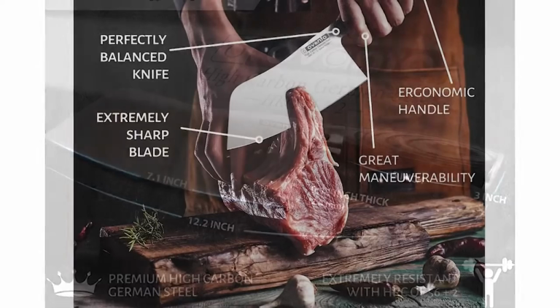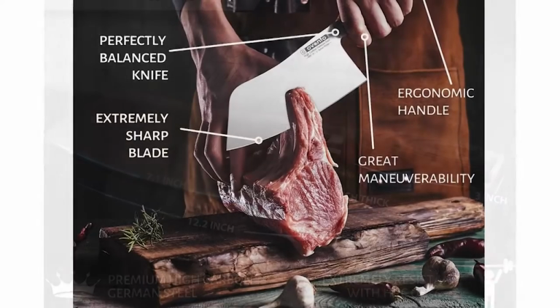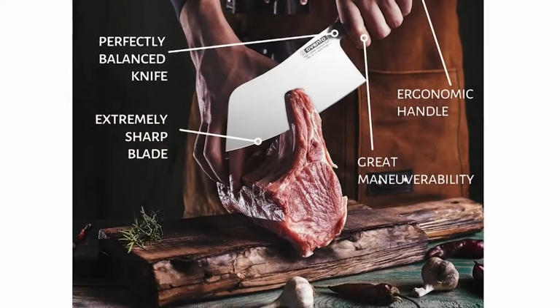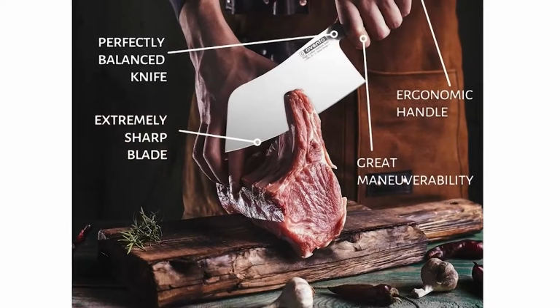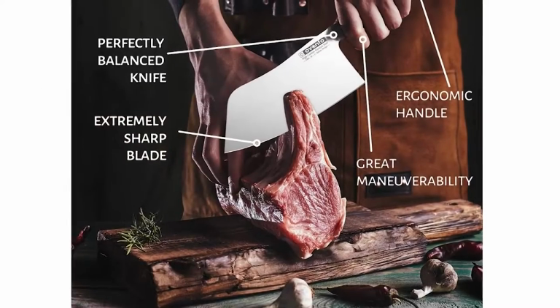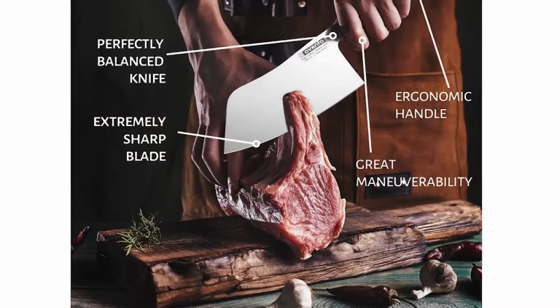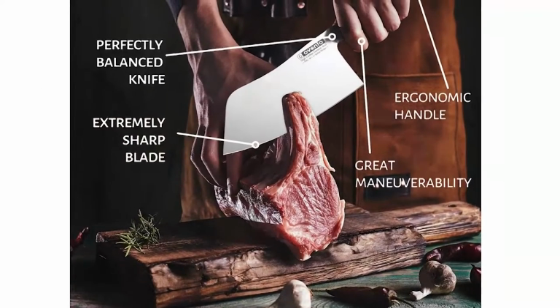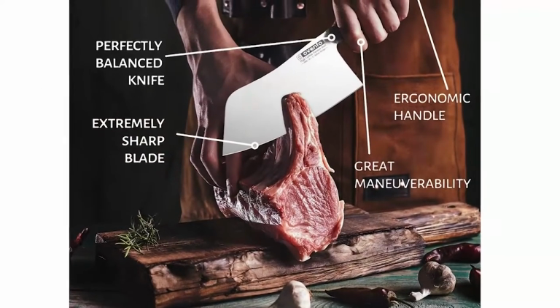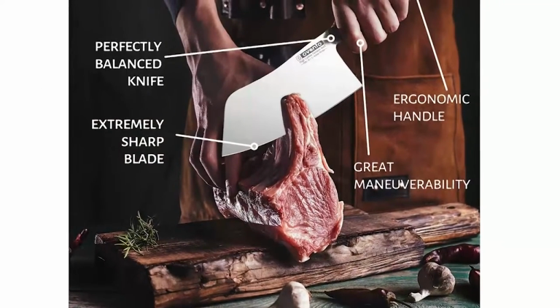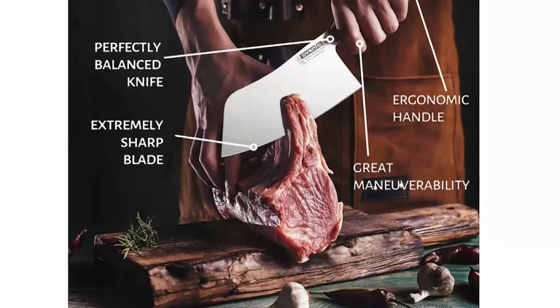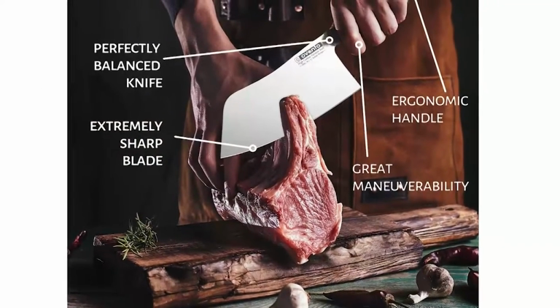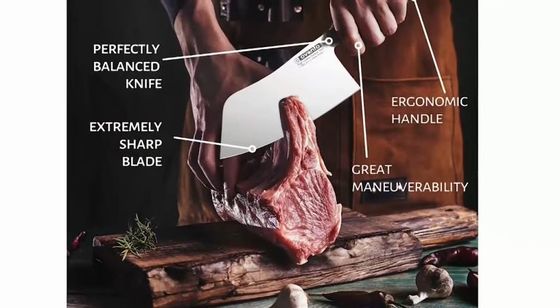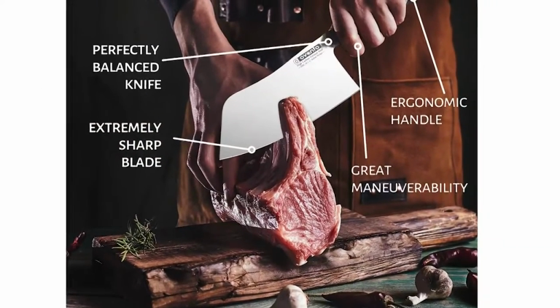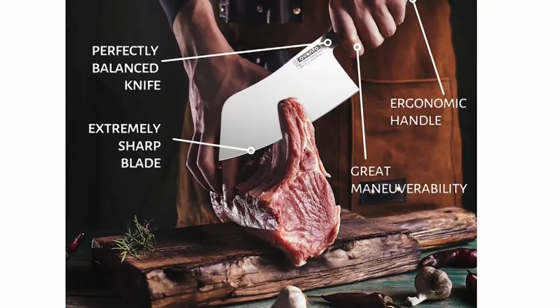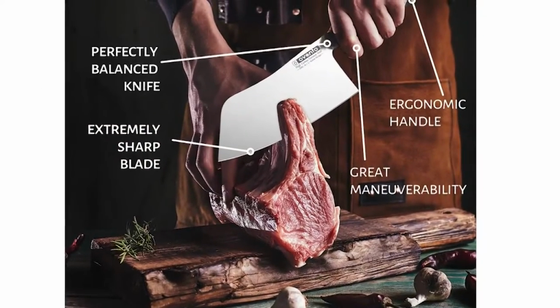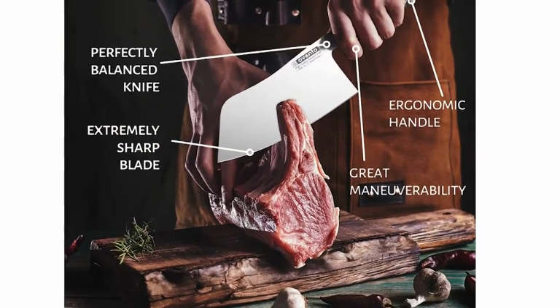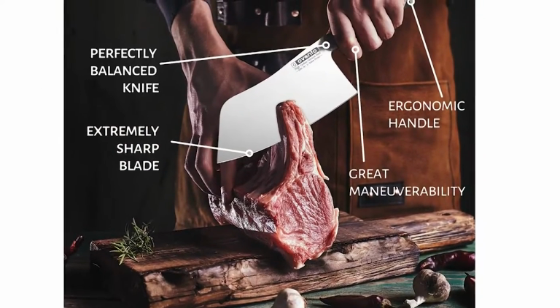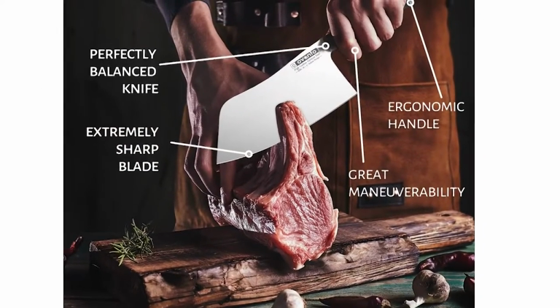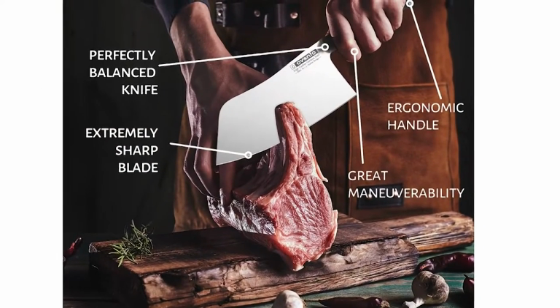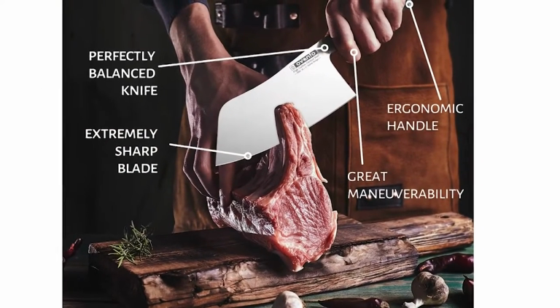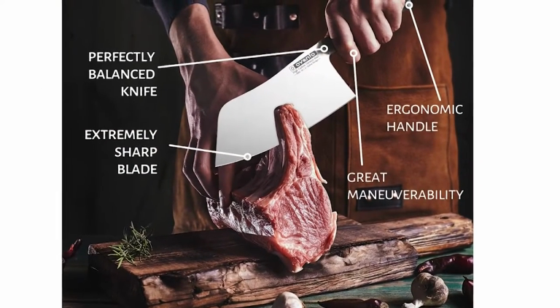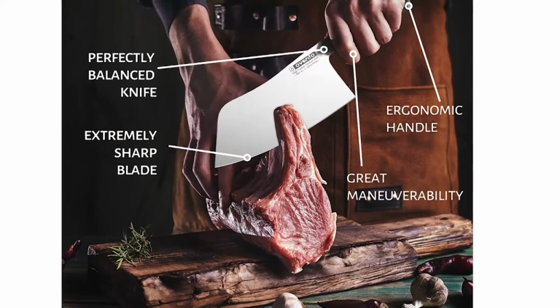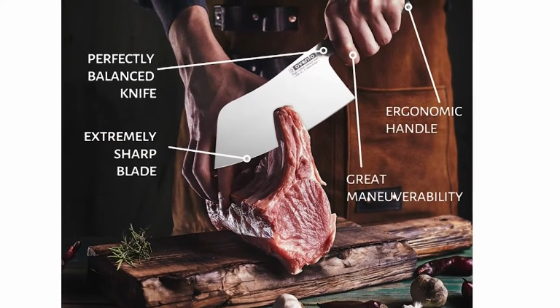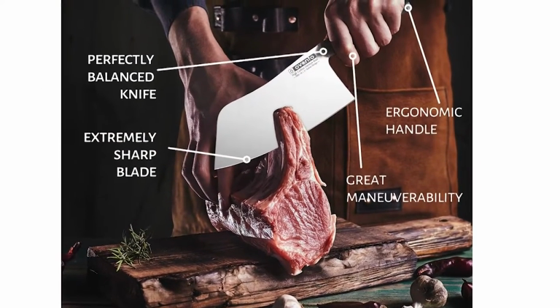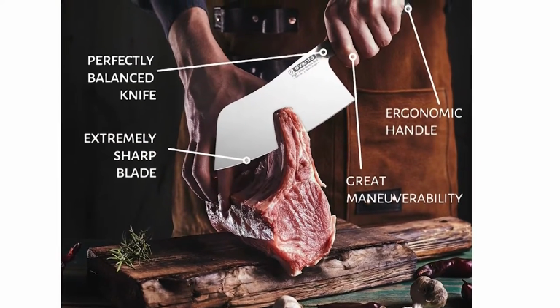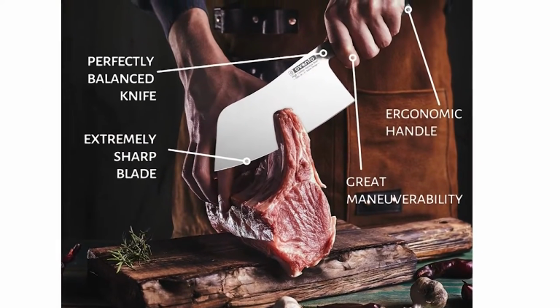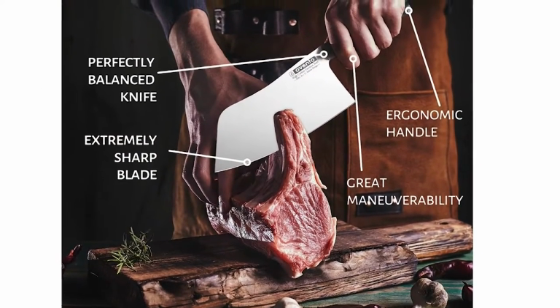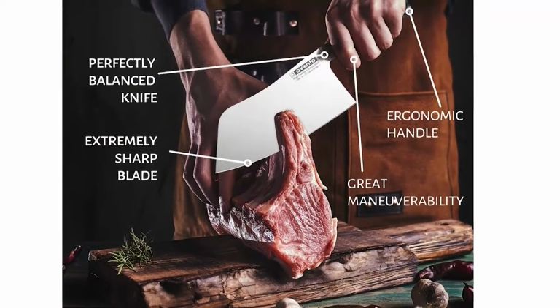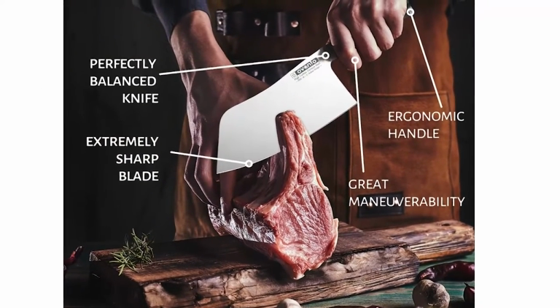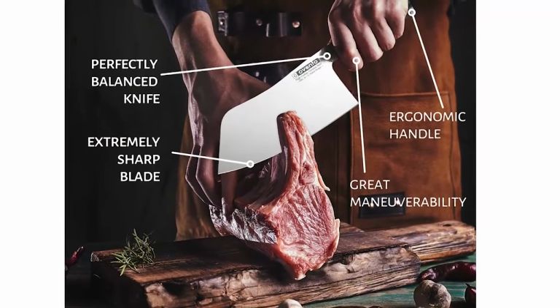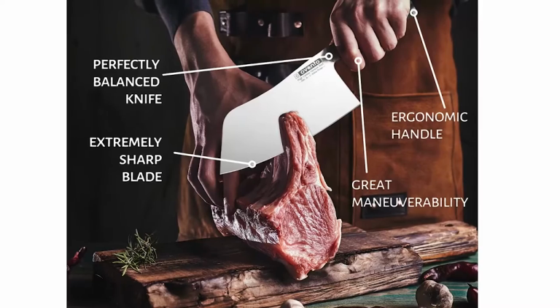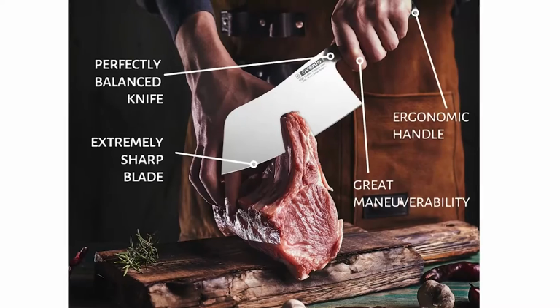Crafted from high-carbon German steel, with a honed edge and thicker HRC 56 blade.